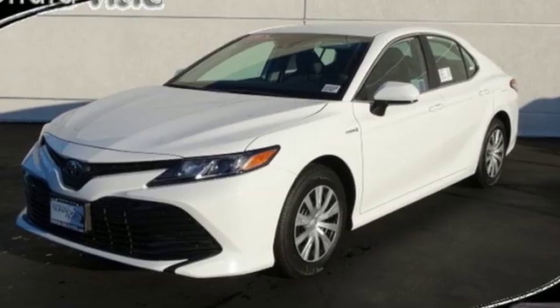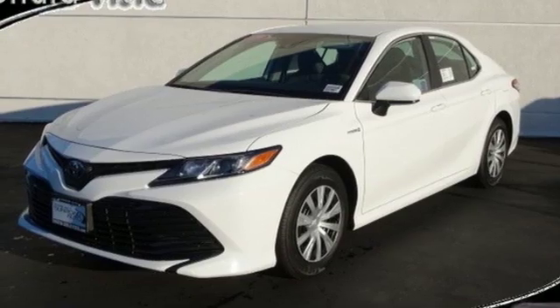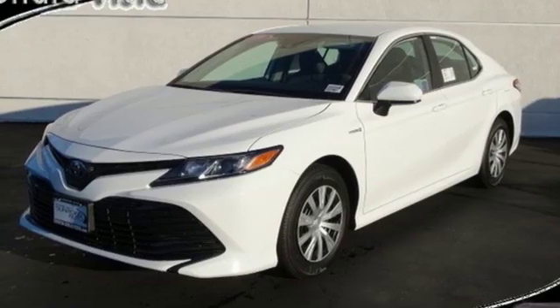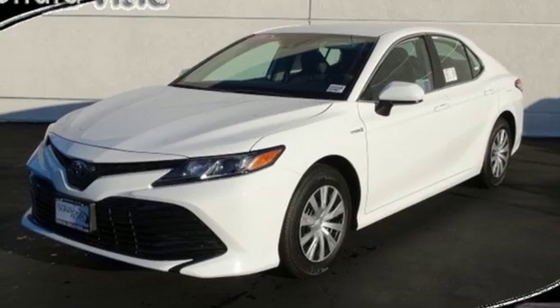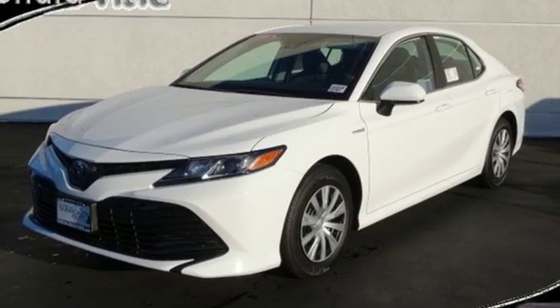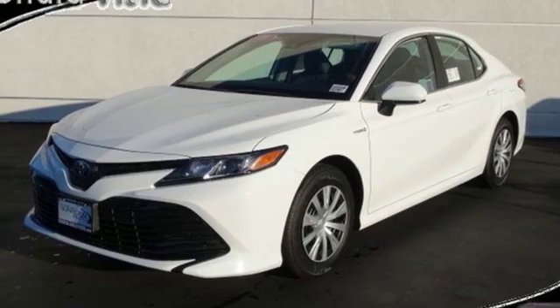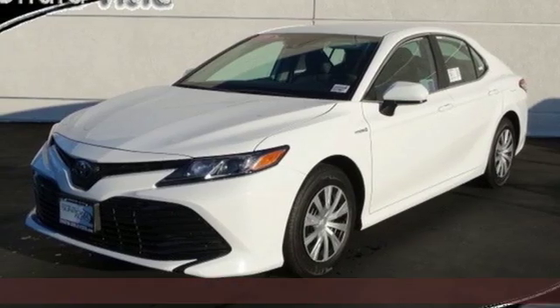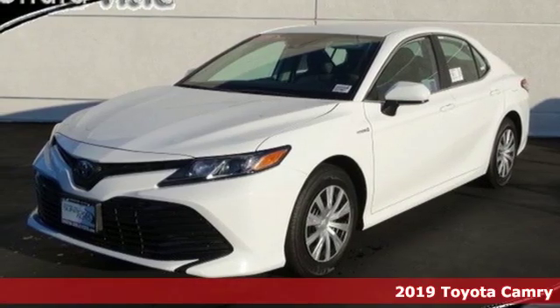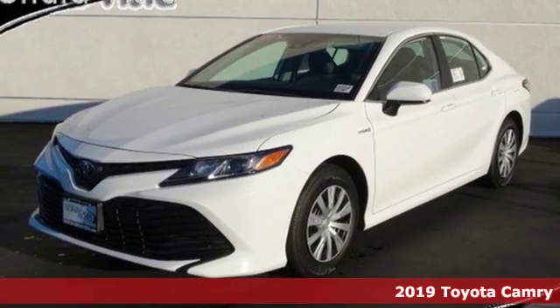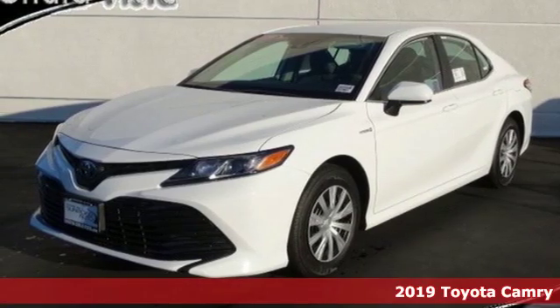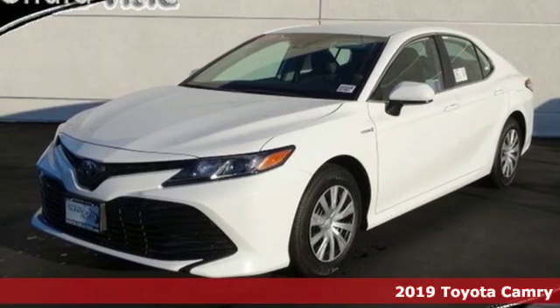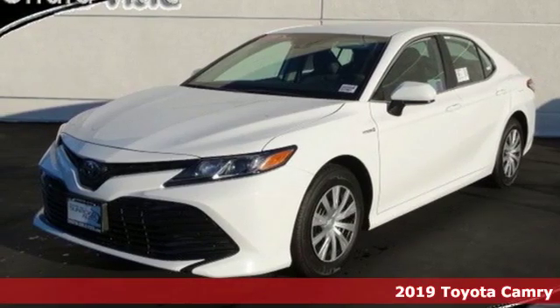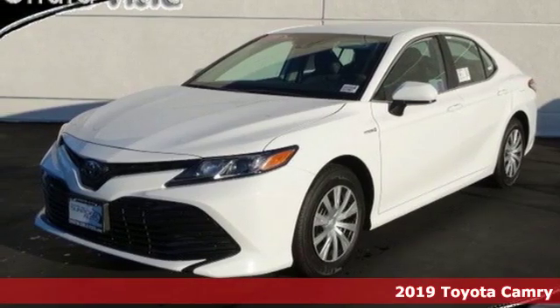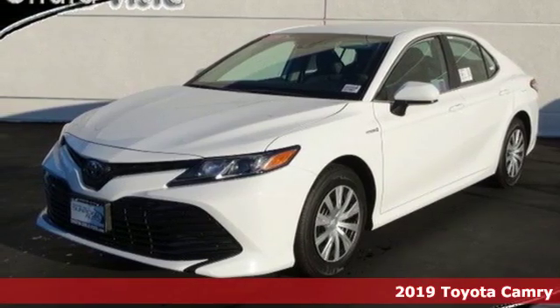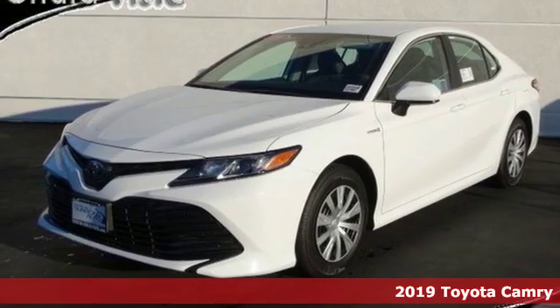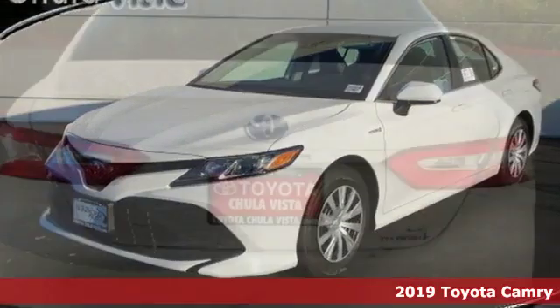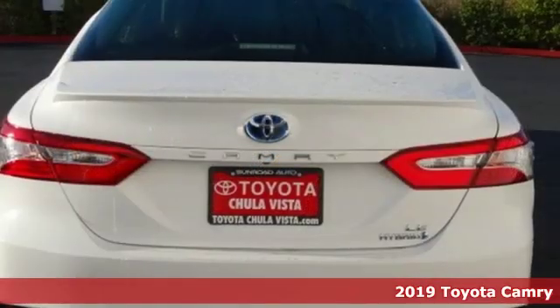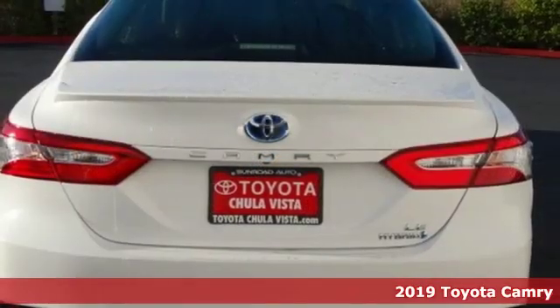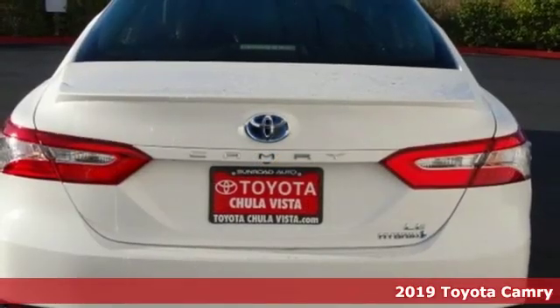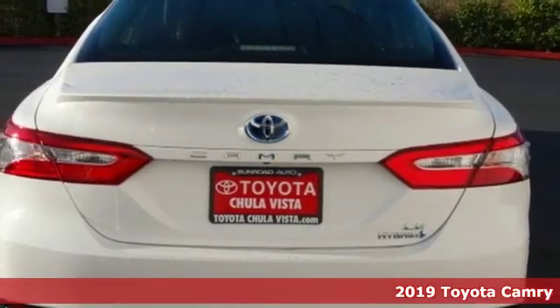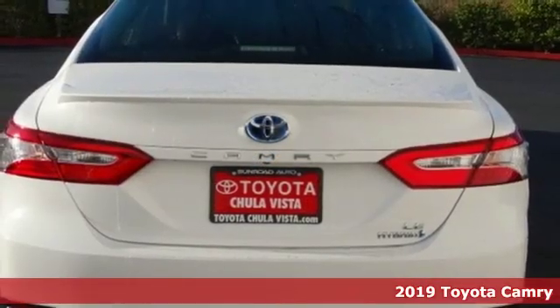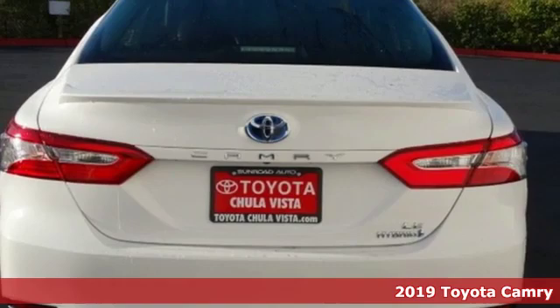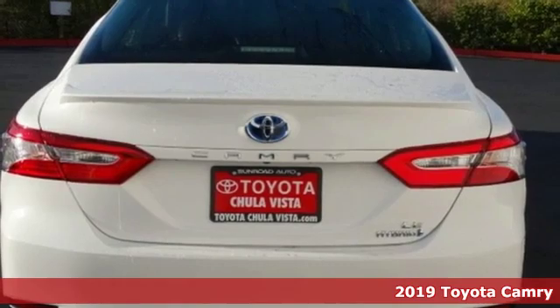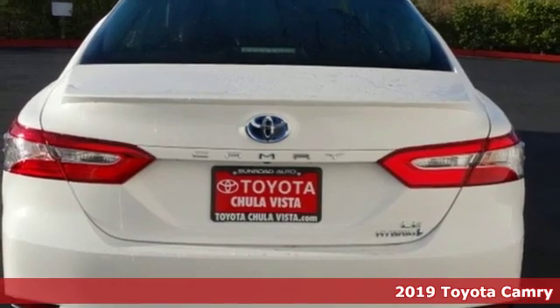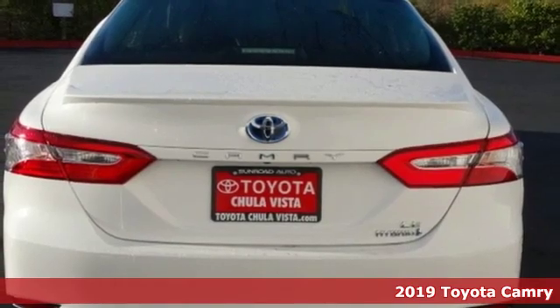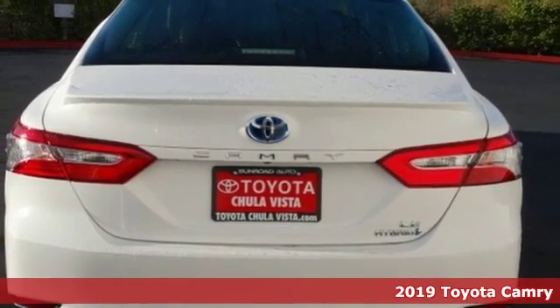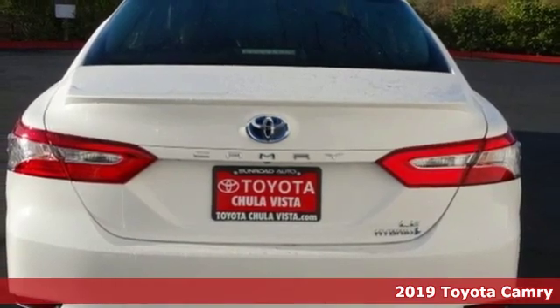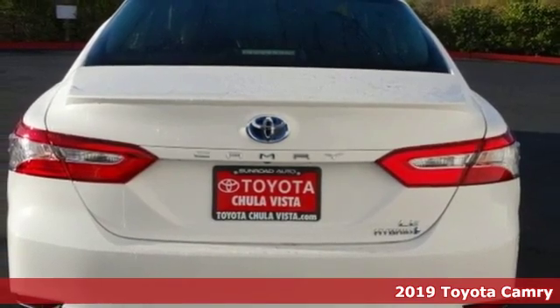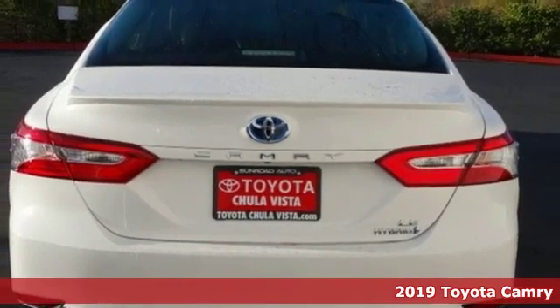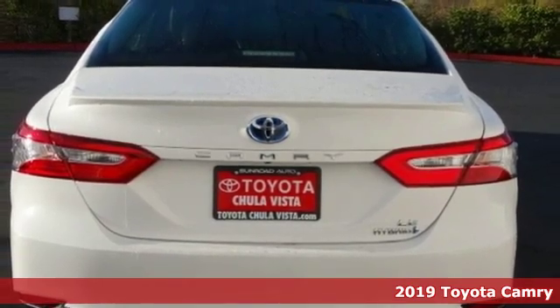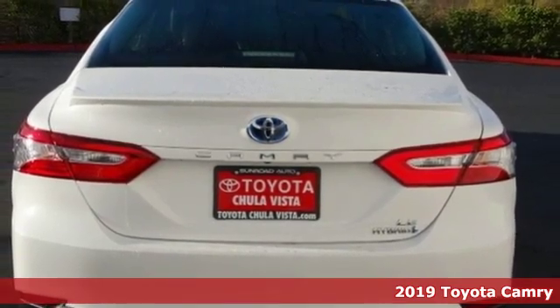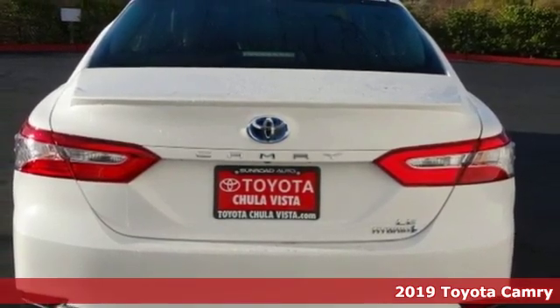Here's a new 2019 Toyota Camry. When you're looking for comfort, convenience, and quality, you think Toyota.